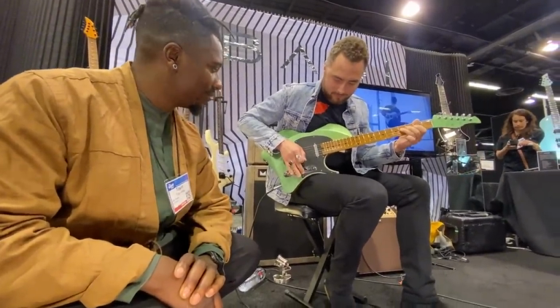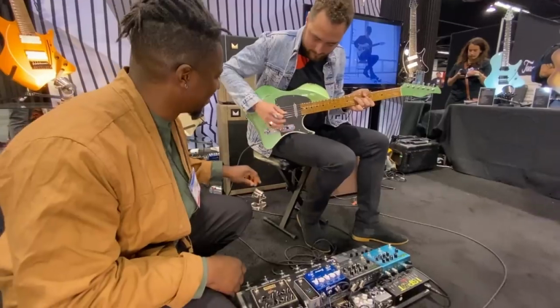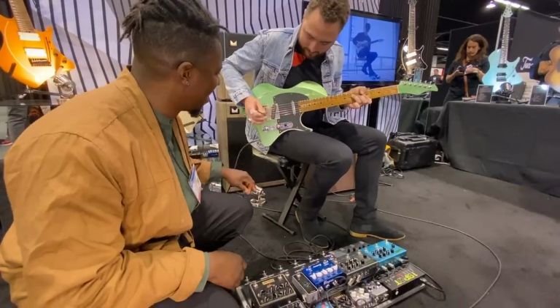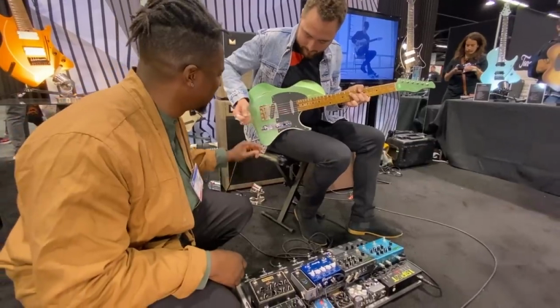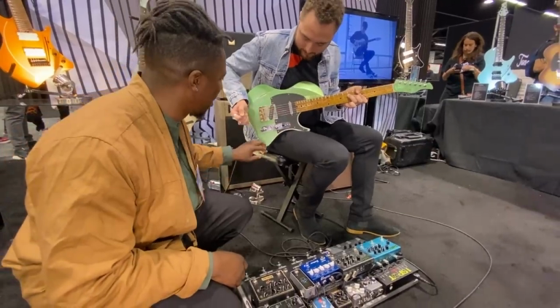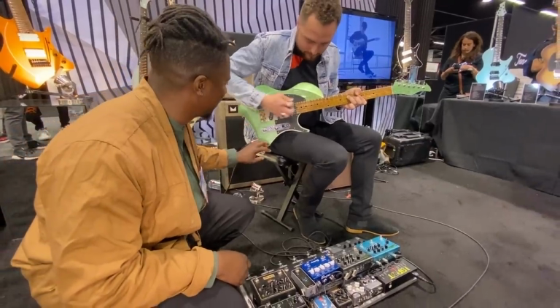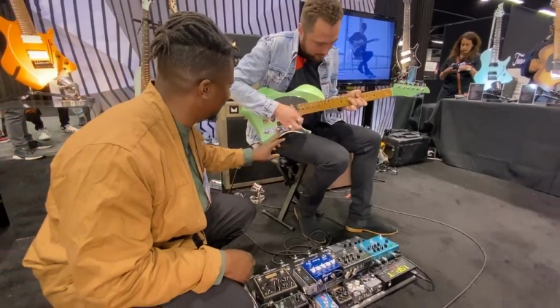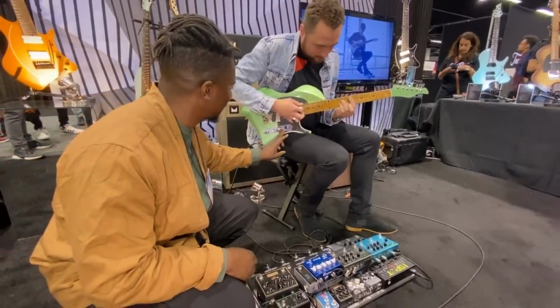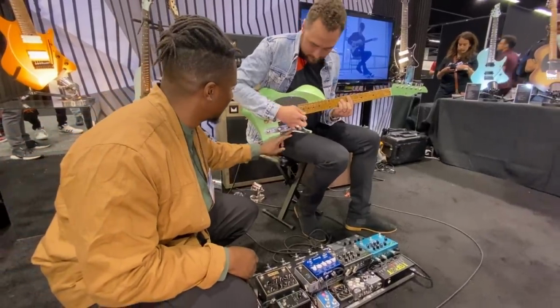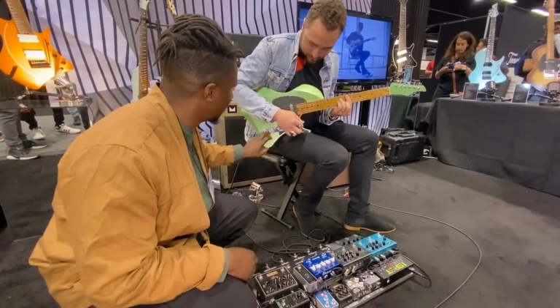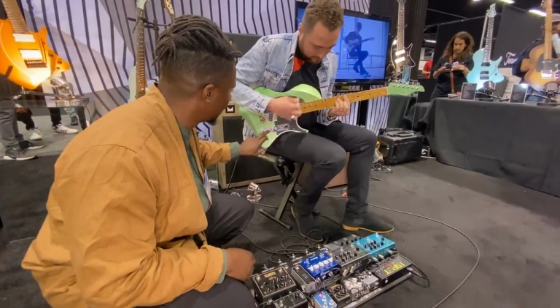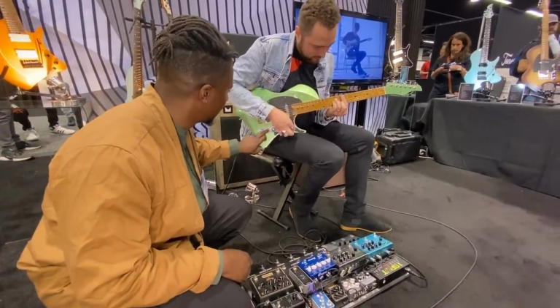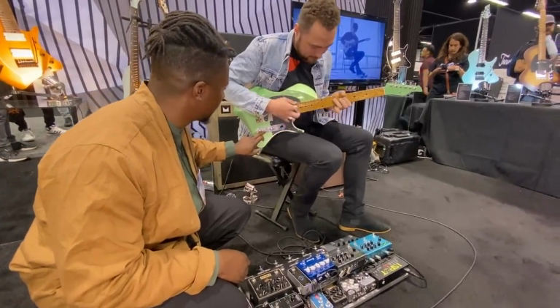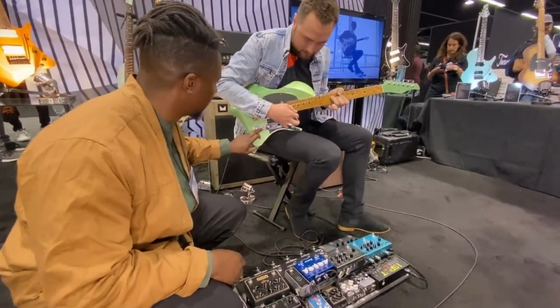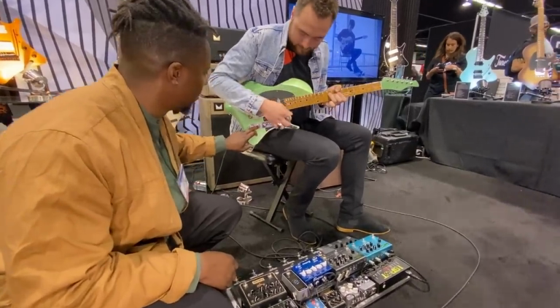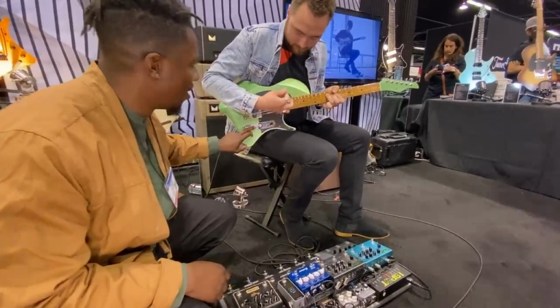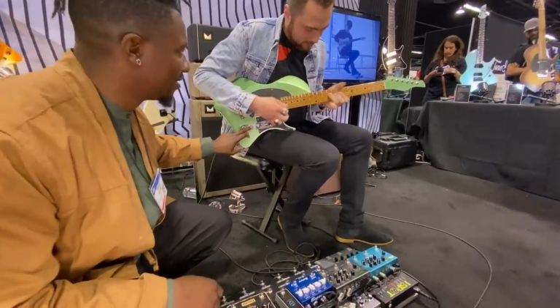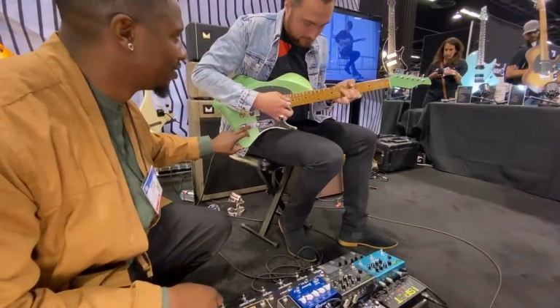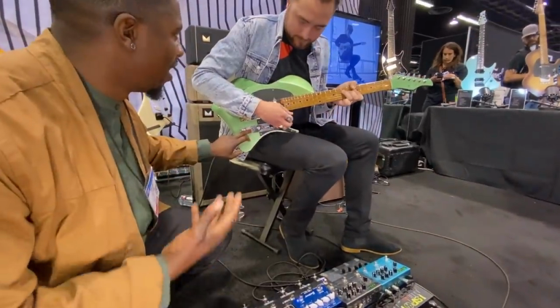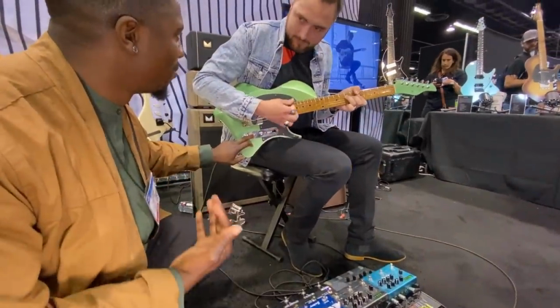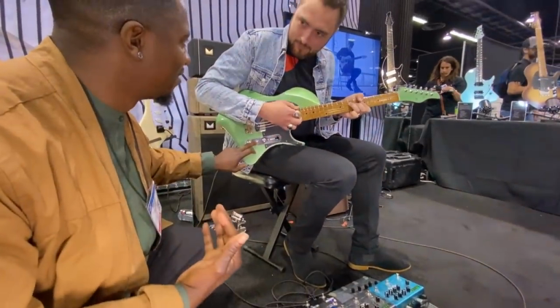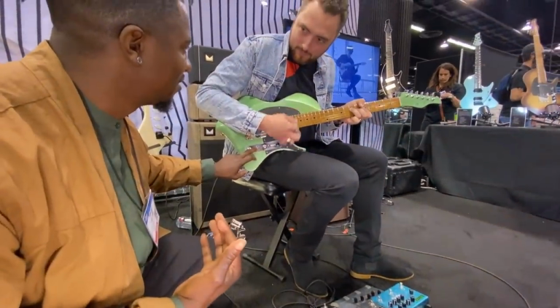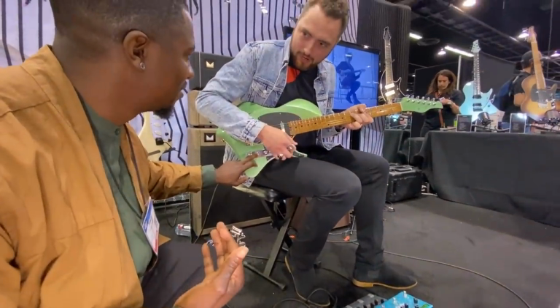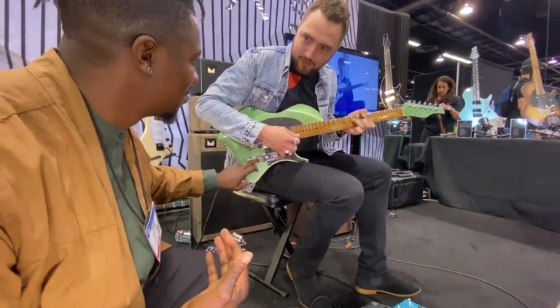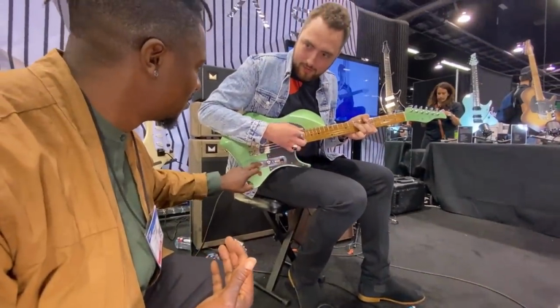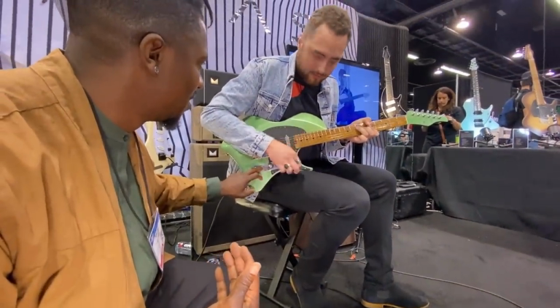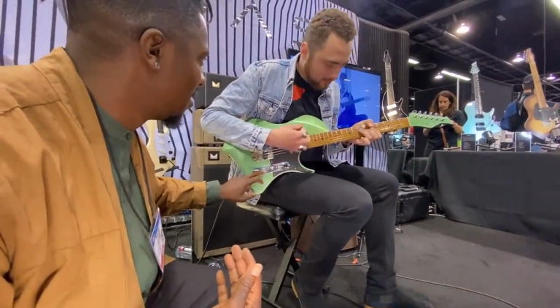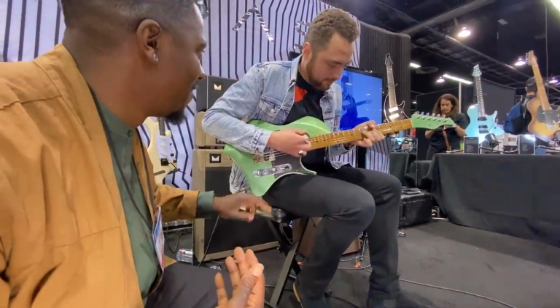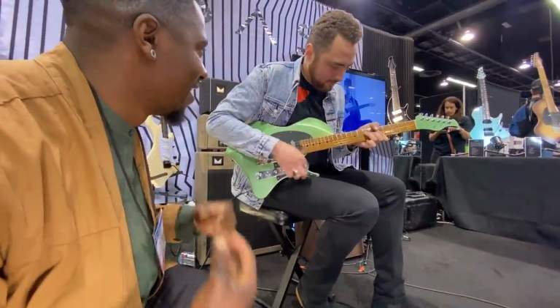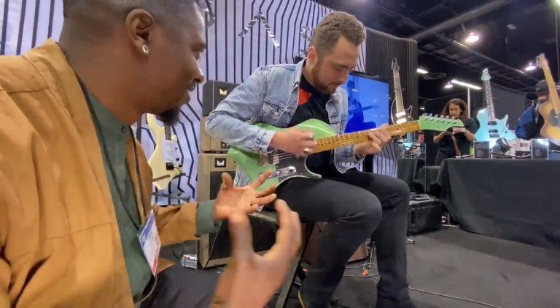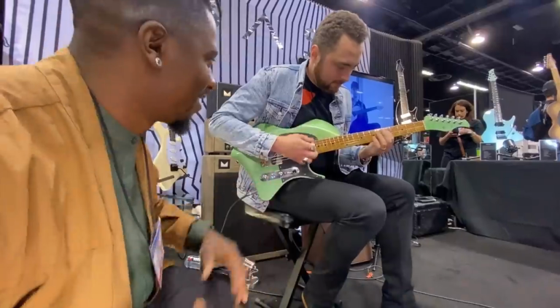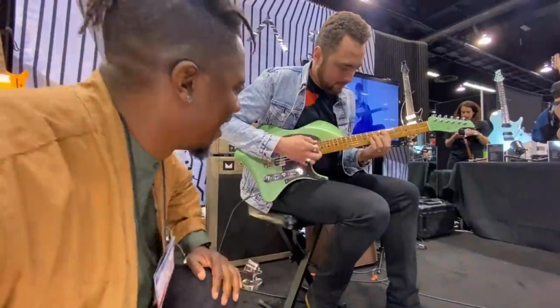Check this out. Keep strumming. Oh wait, so they're underwound. And then that's the big guy.